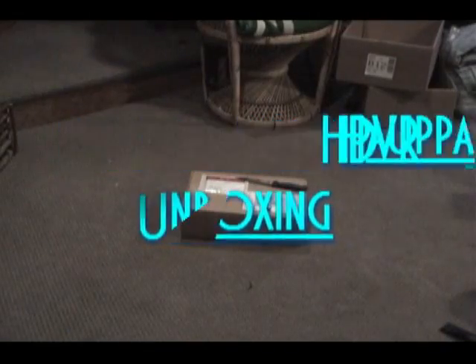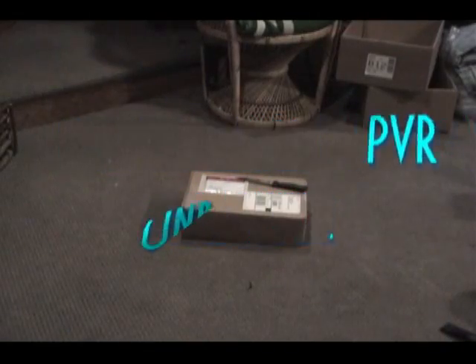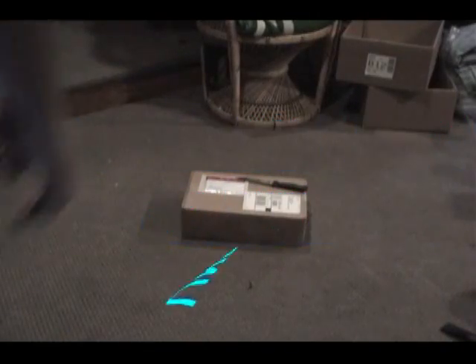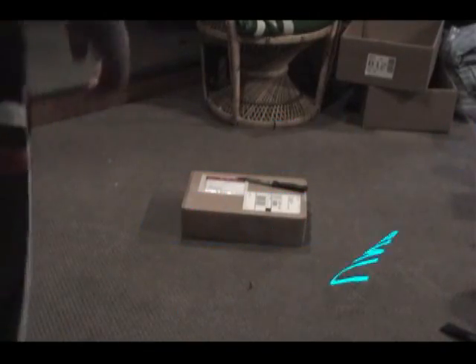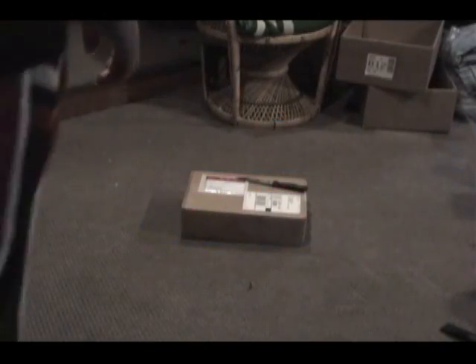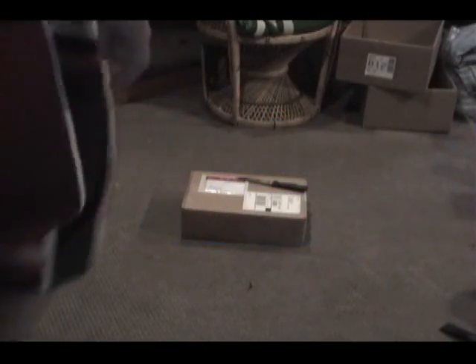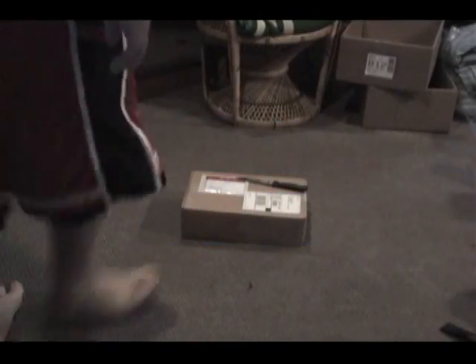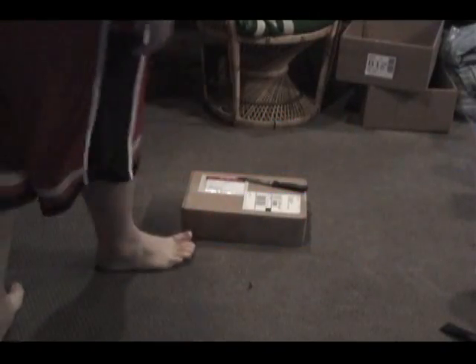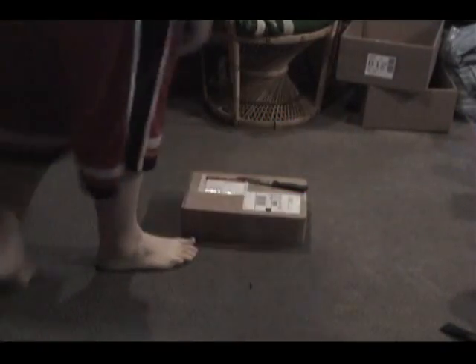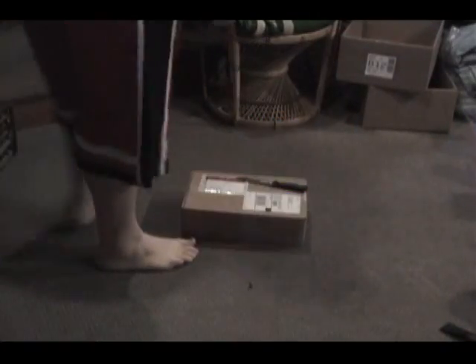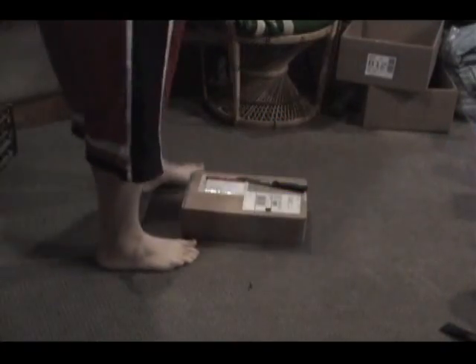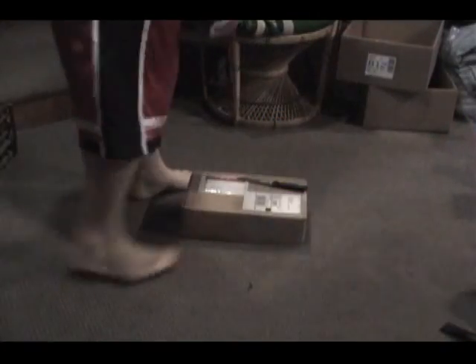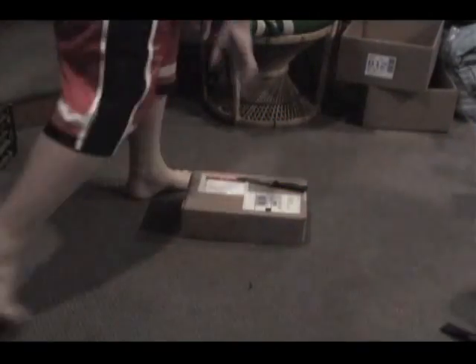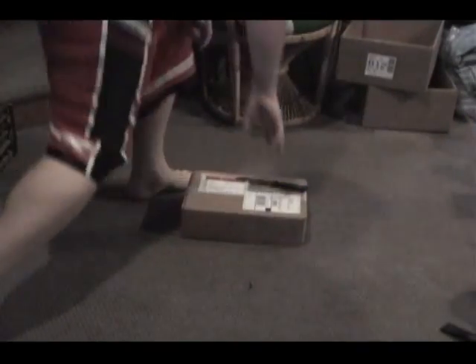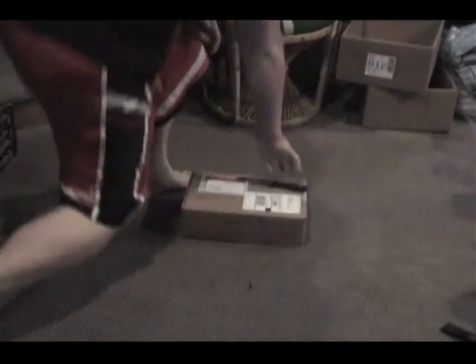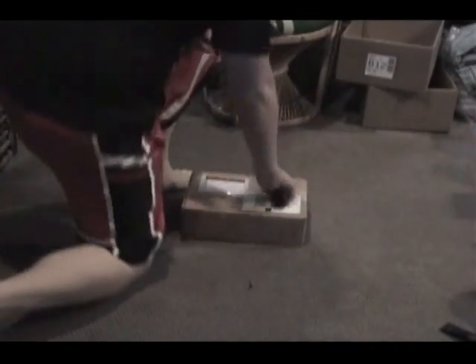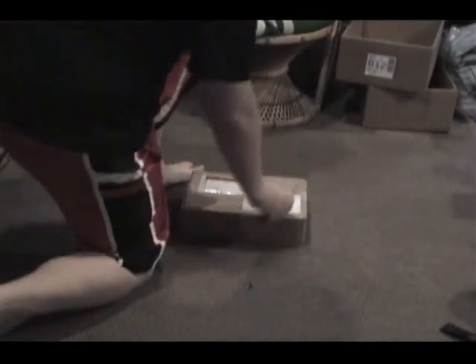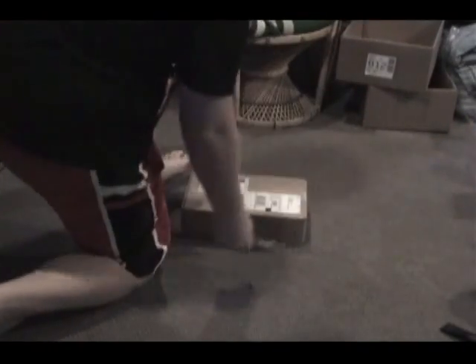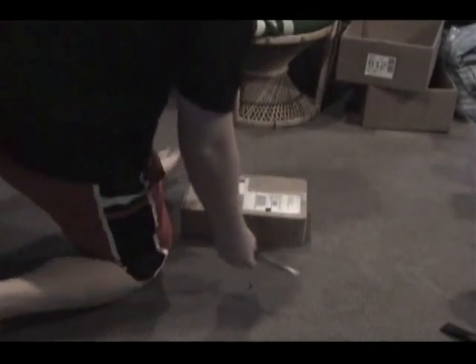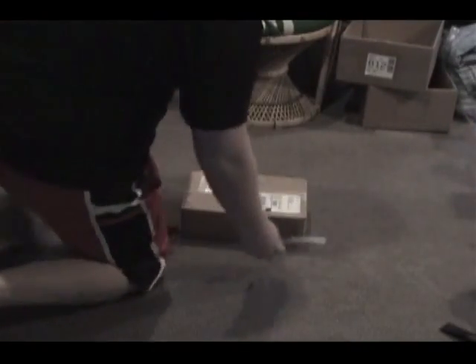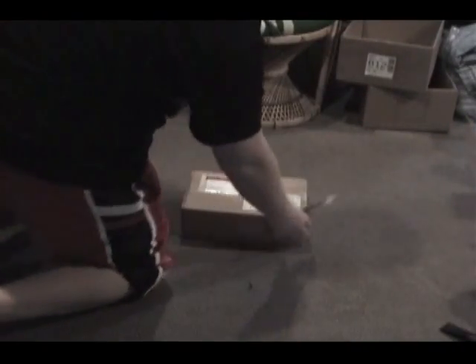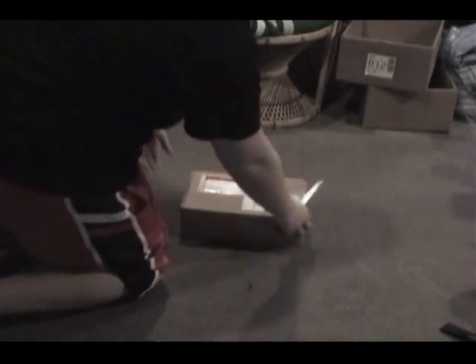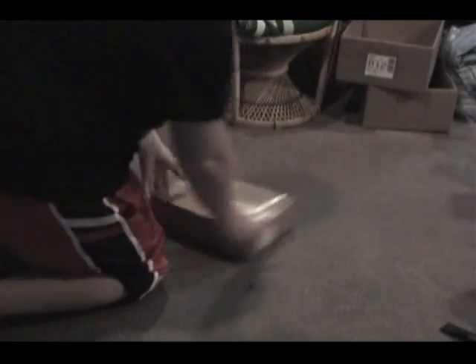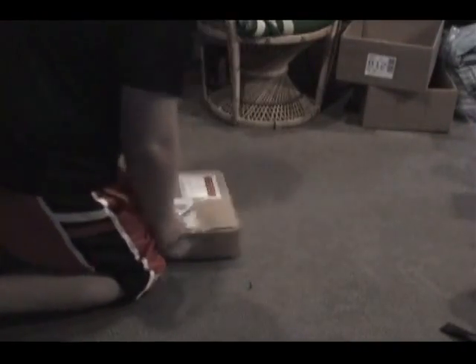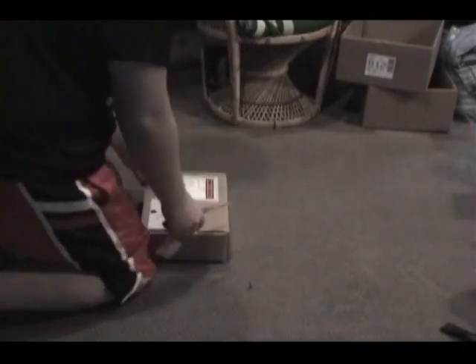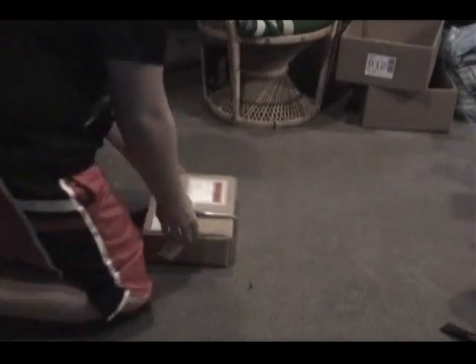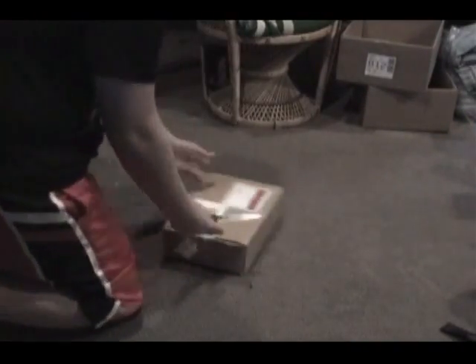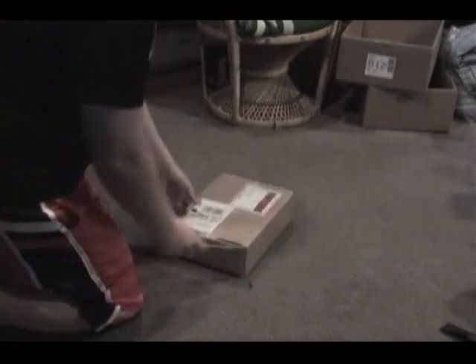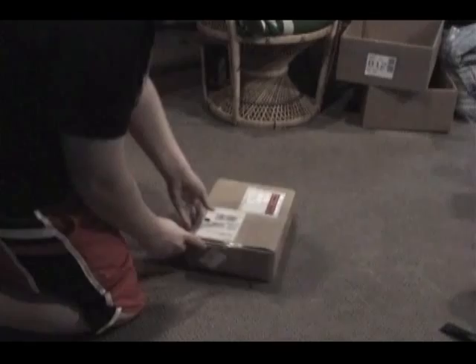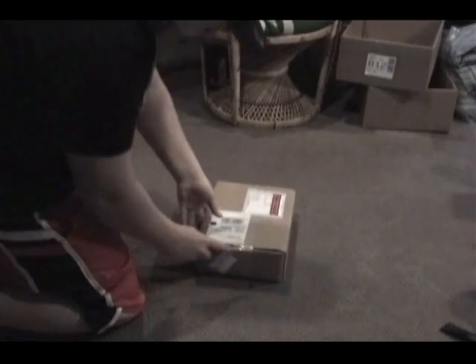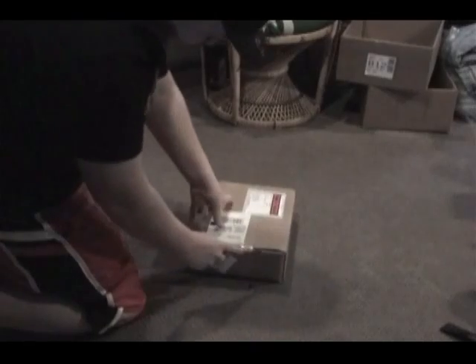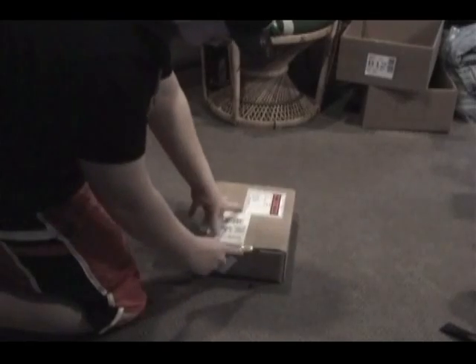Hey guys, TK Fatality here. Just got my HOPHOG HB PVR in the mail today, so I'm just going to unbox it here.